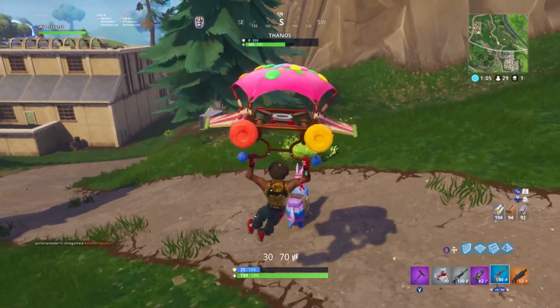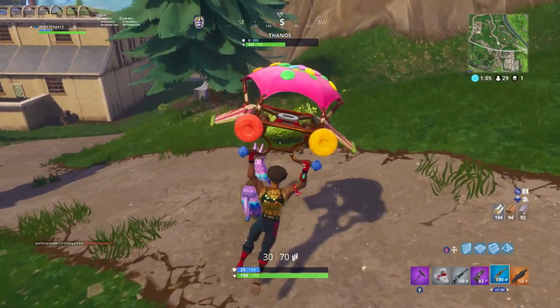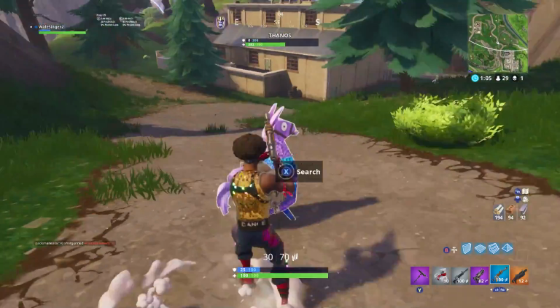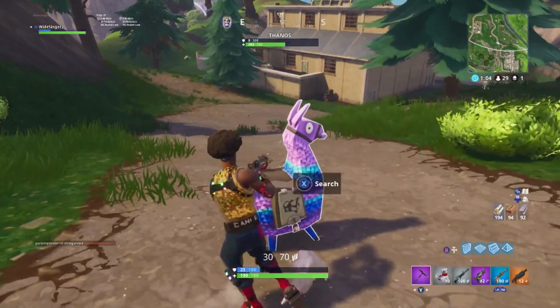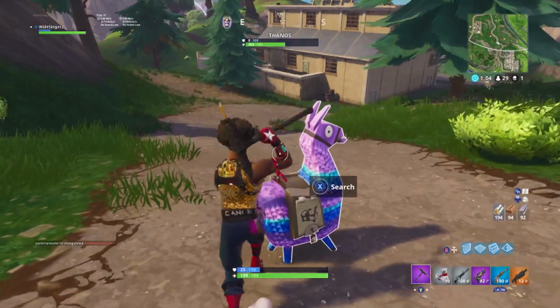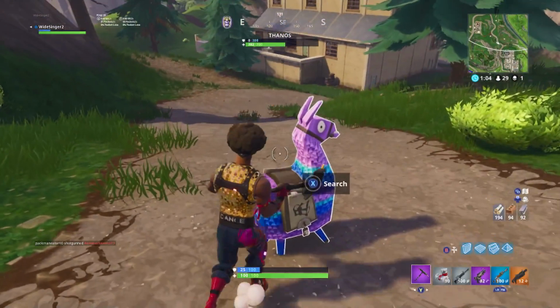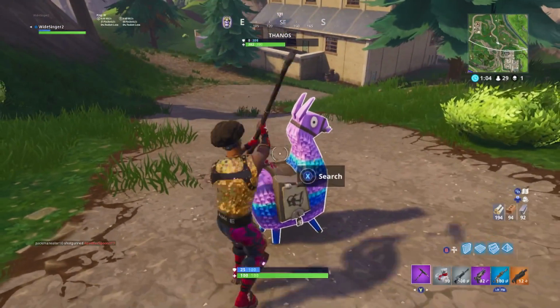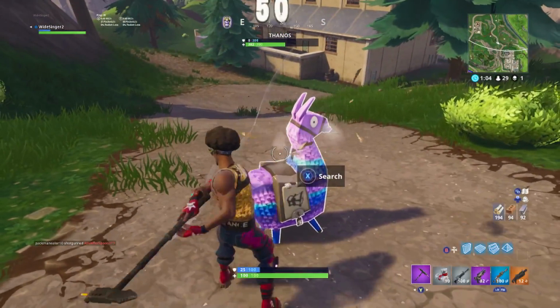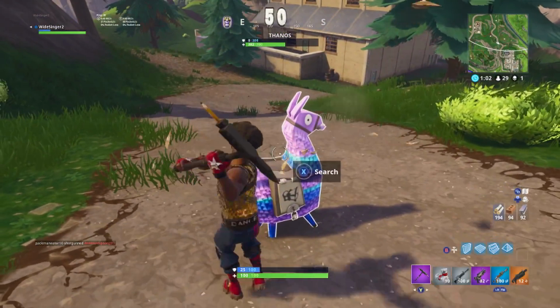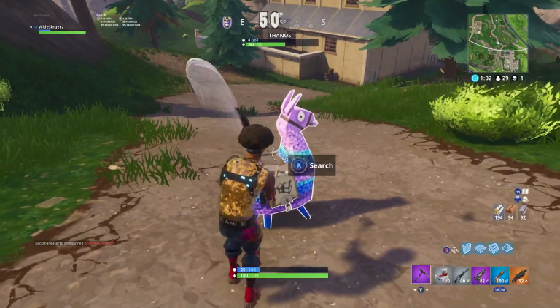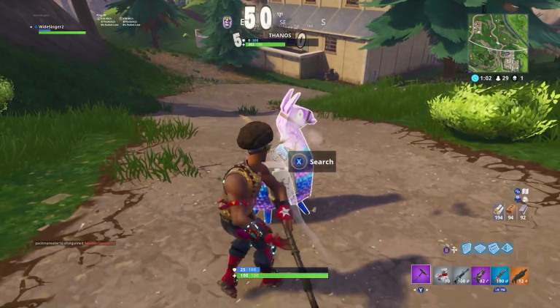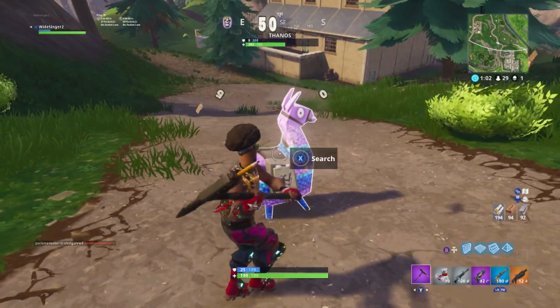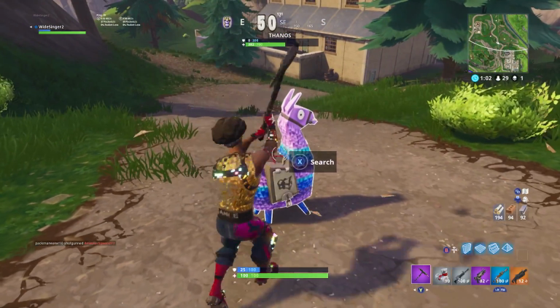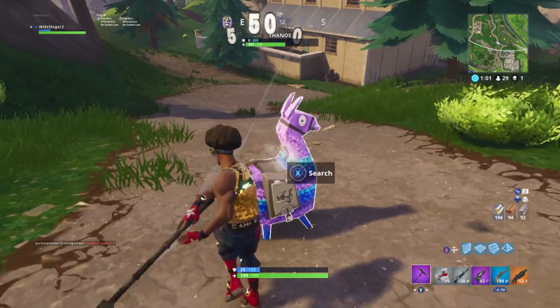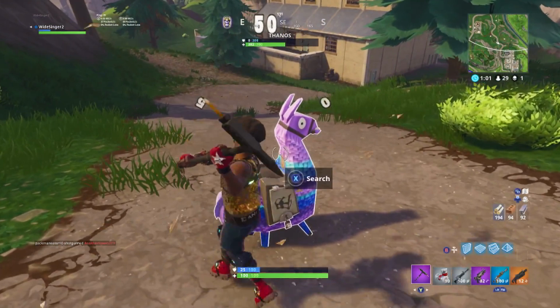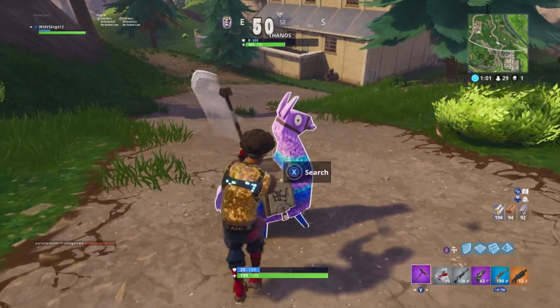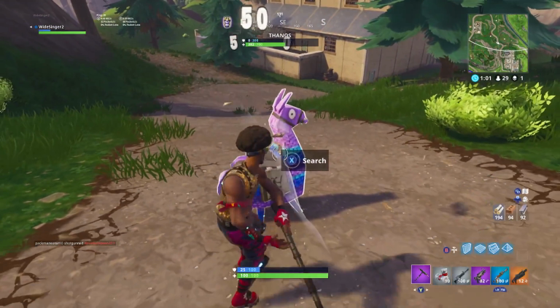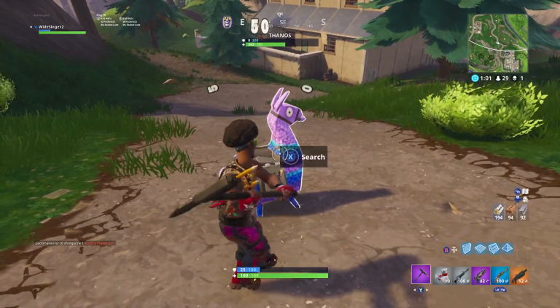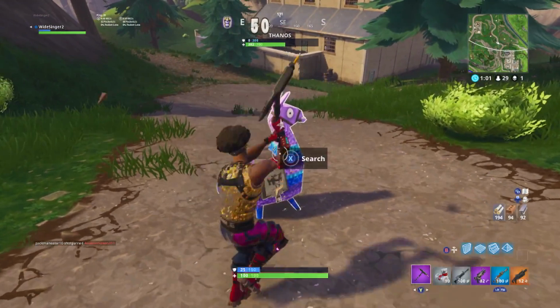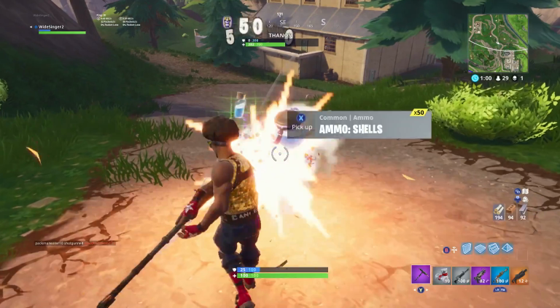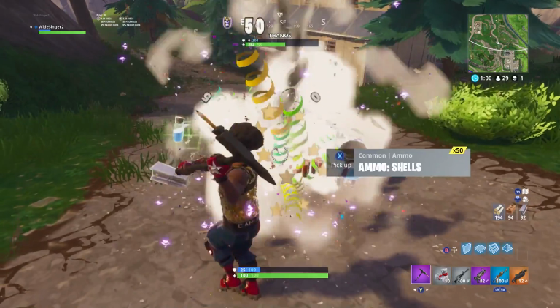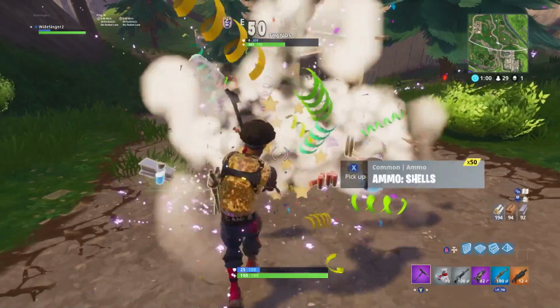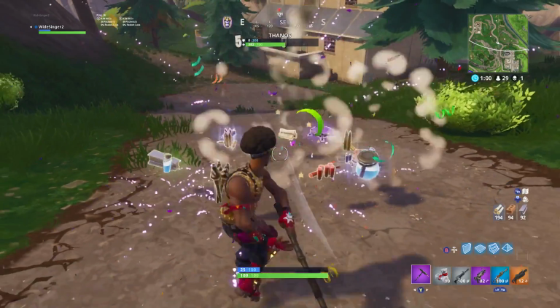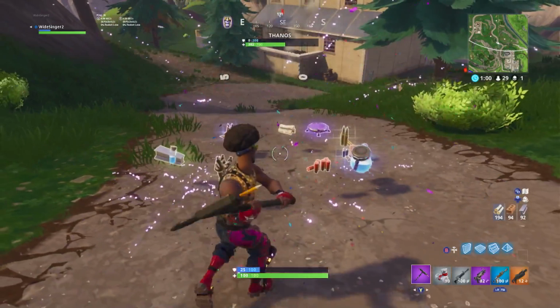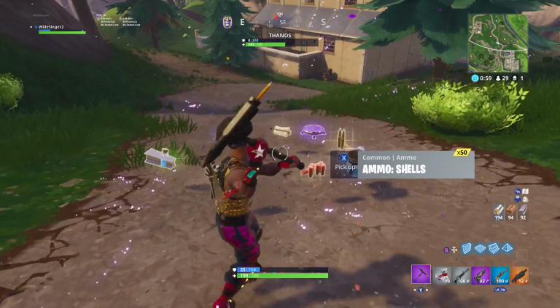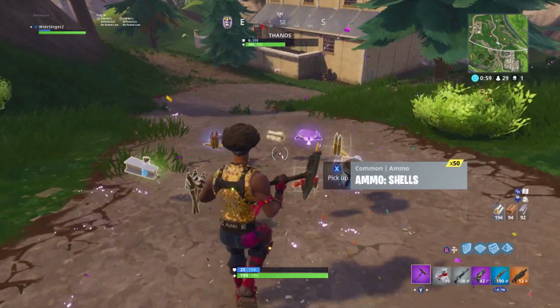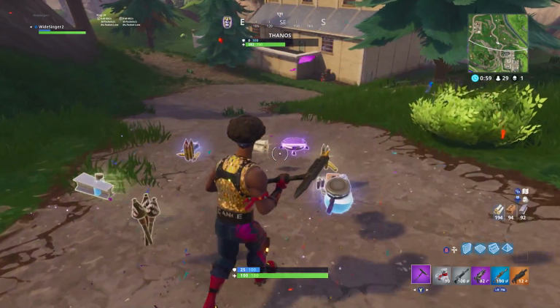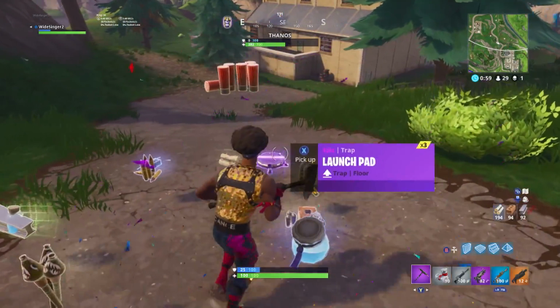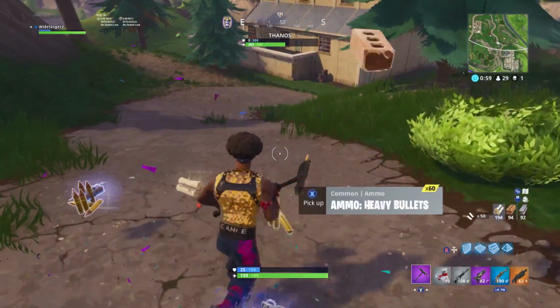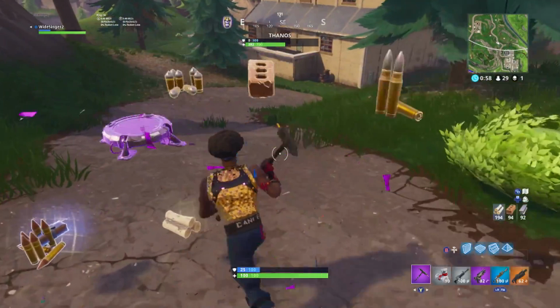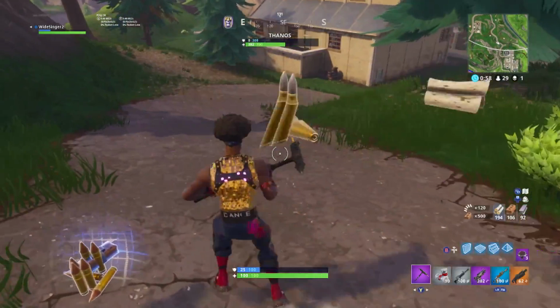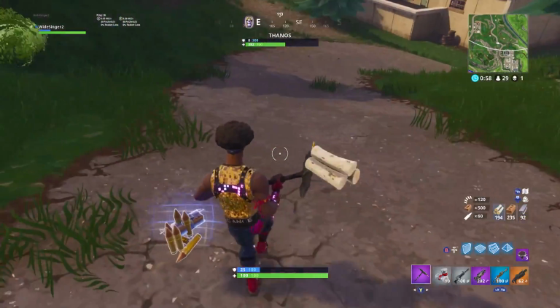Basically, when you're looting loot llamas, you can destroy them with your pickaxe, rather than actually holding X on them.